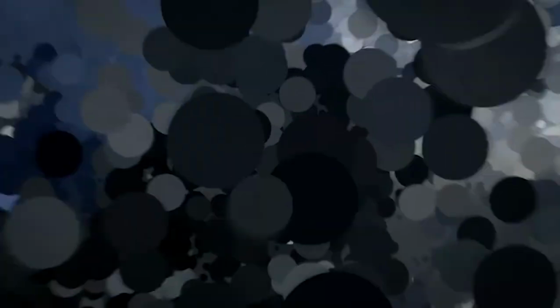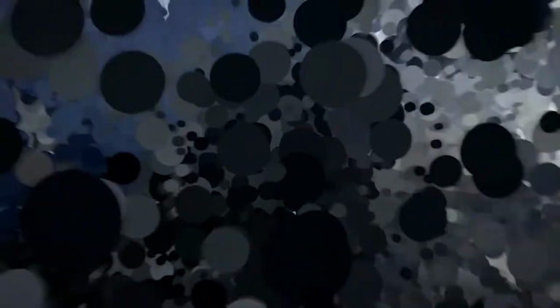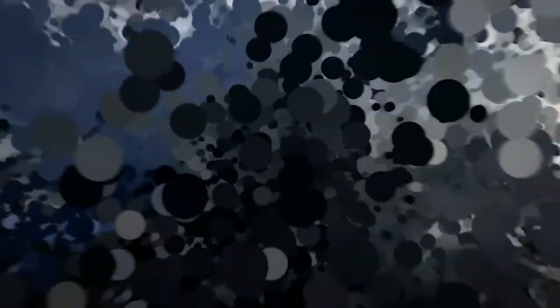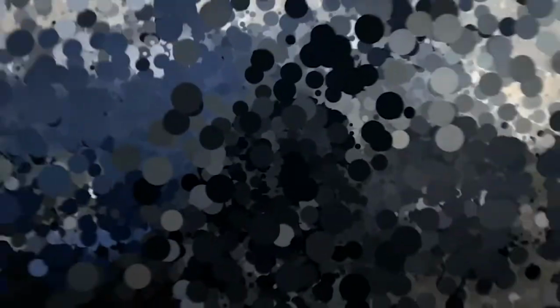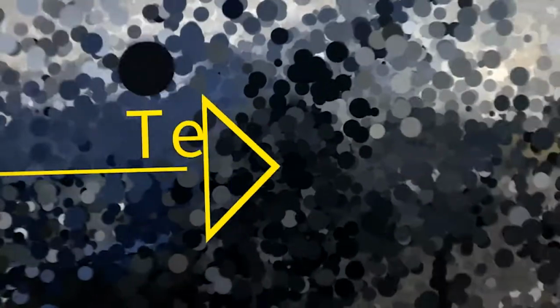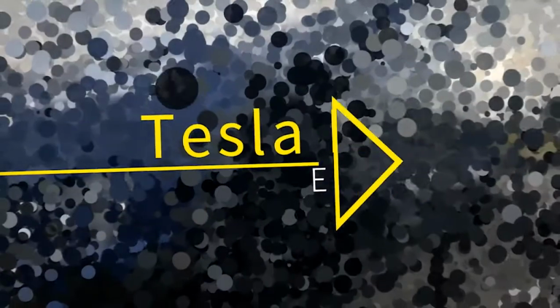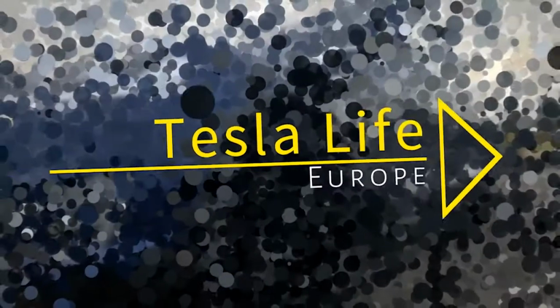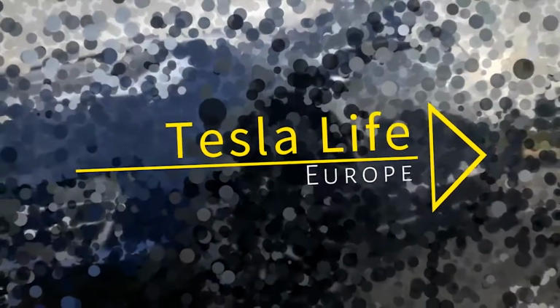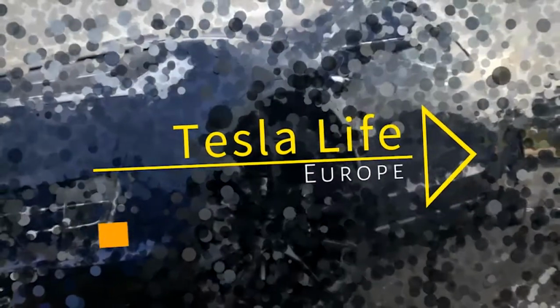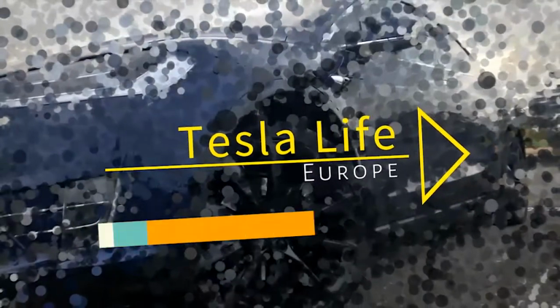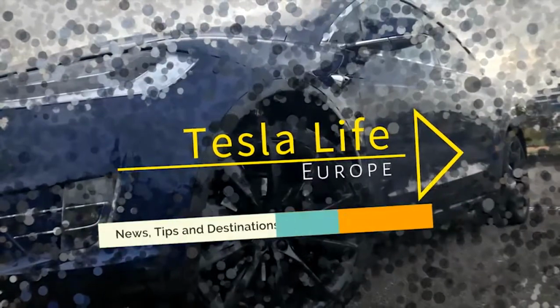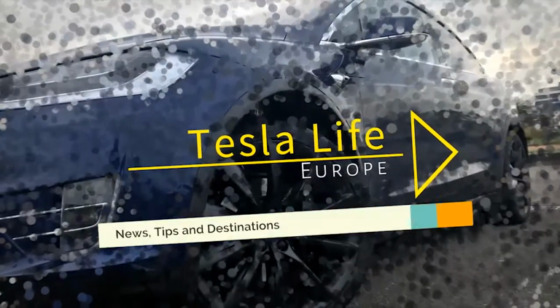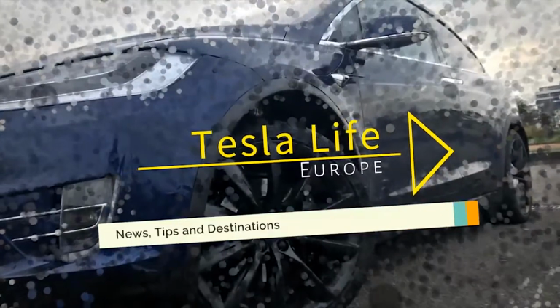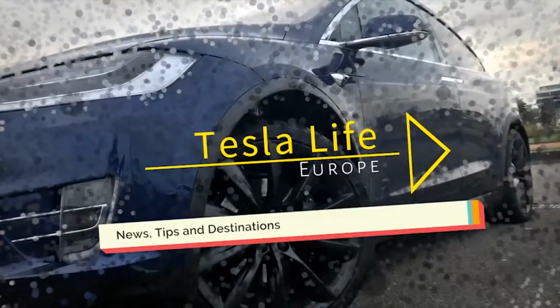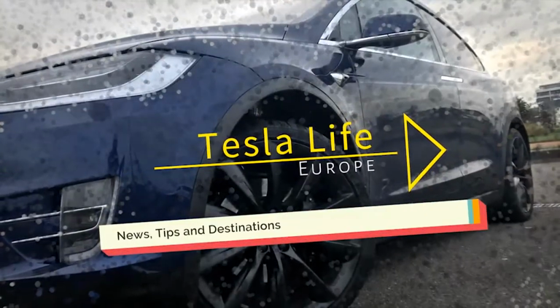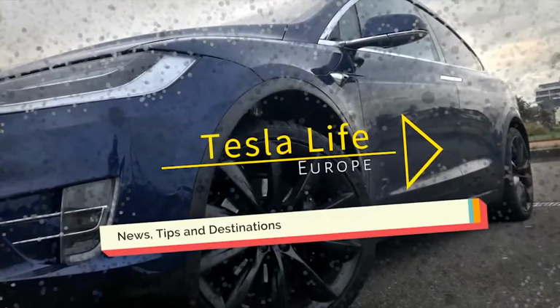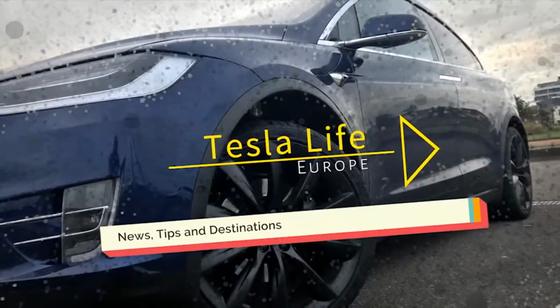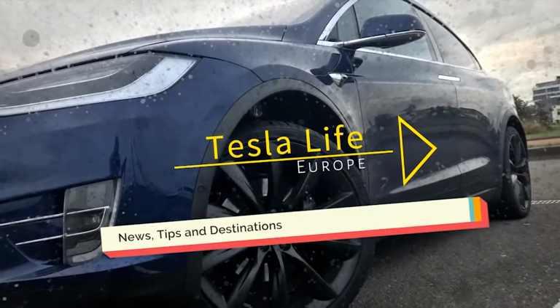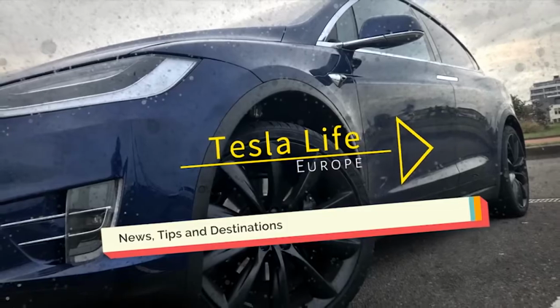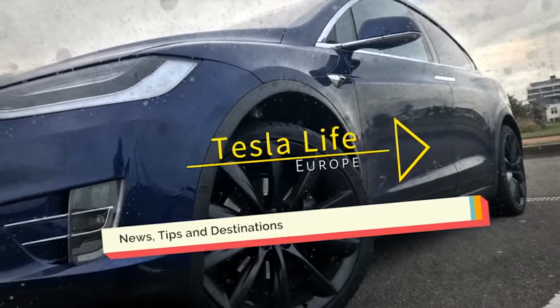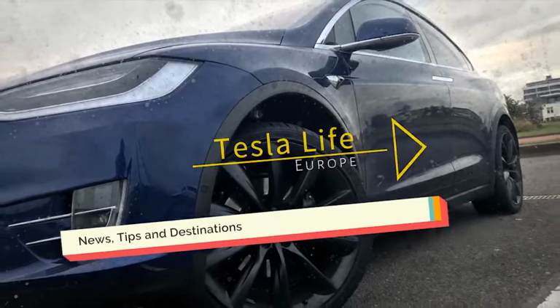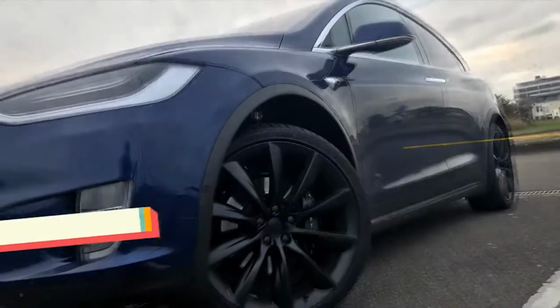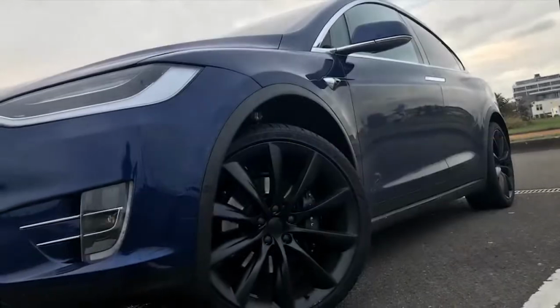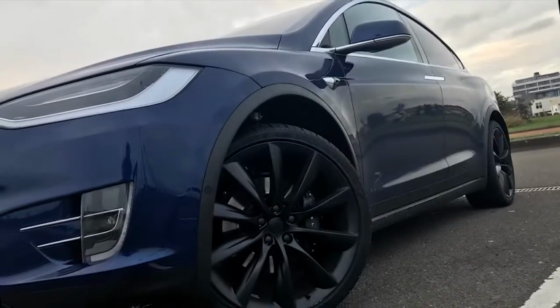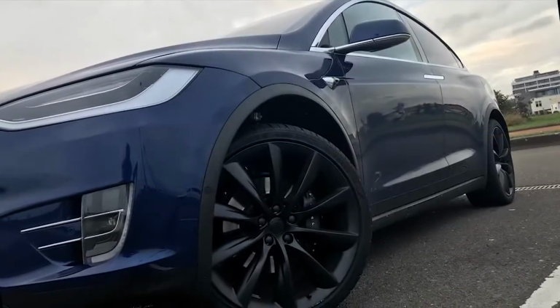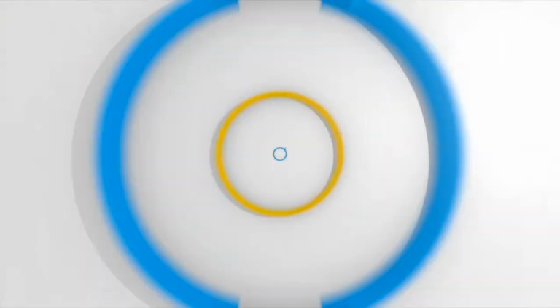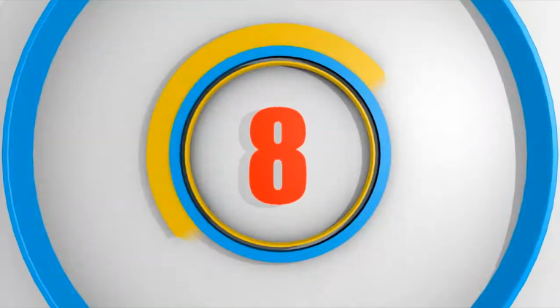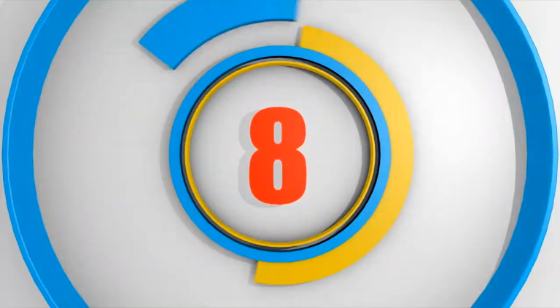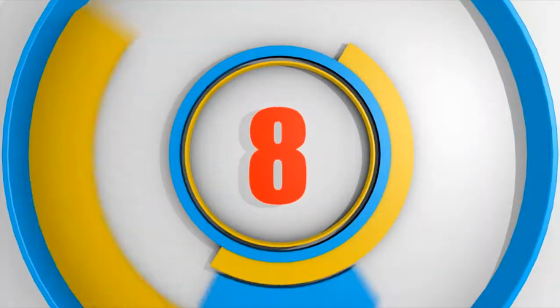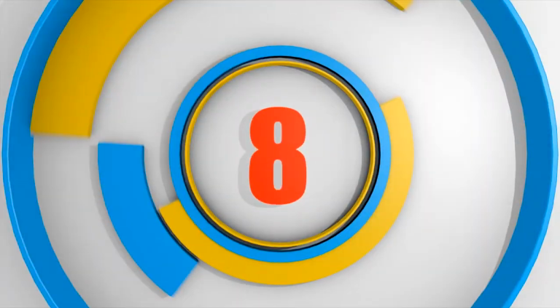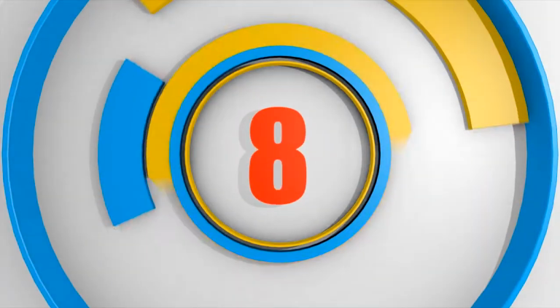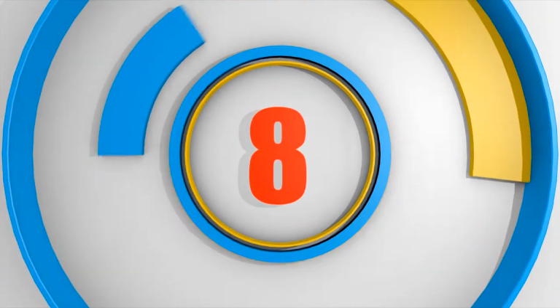Welcome to Tesla Life Europe, with news, tips and great destinations to visit with your Tesla. This is episode 8.